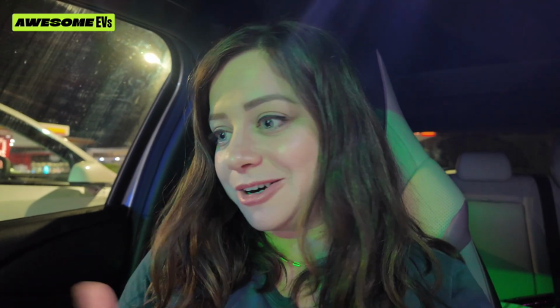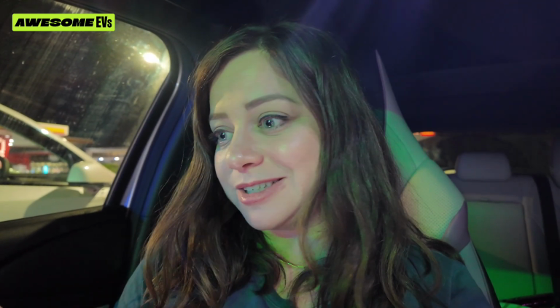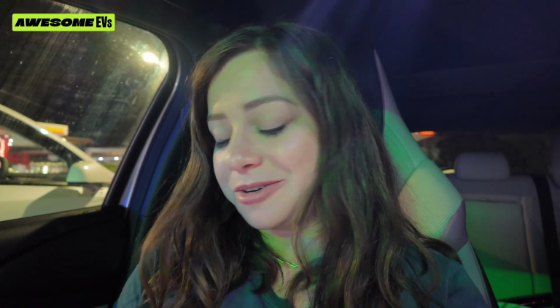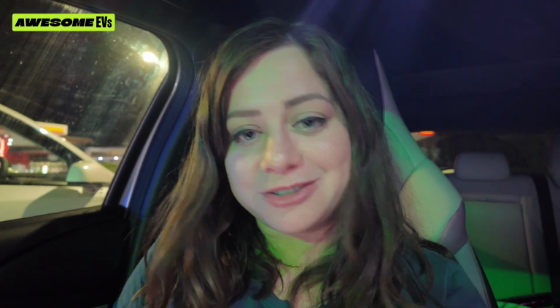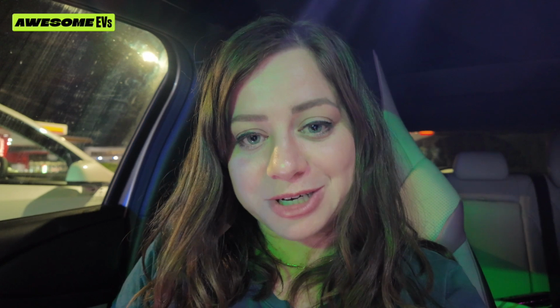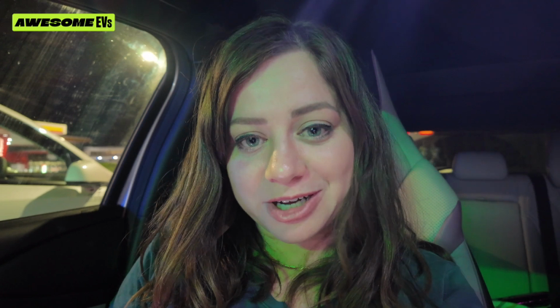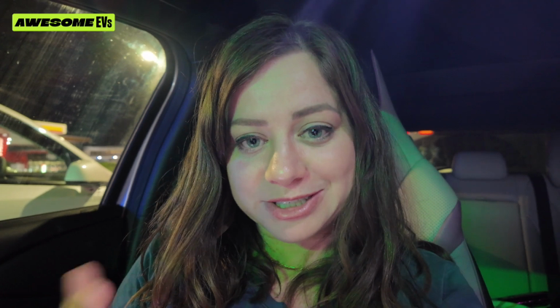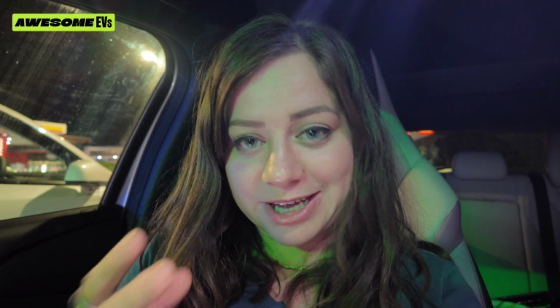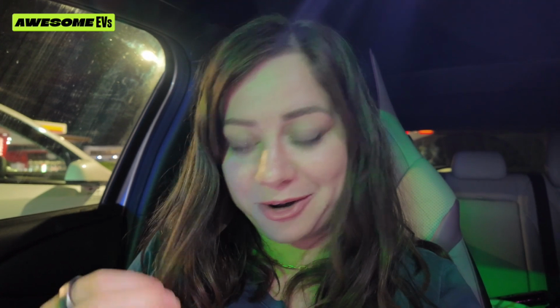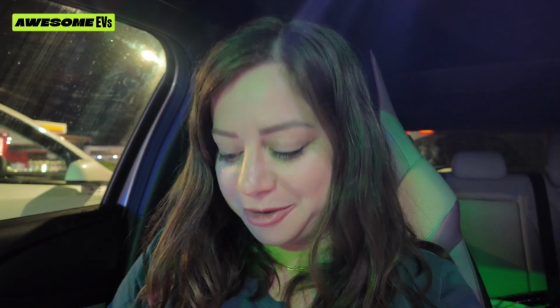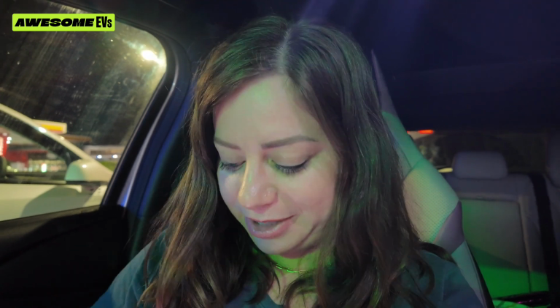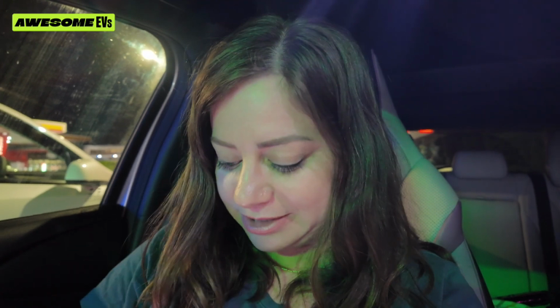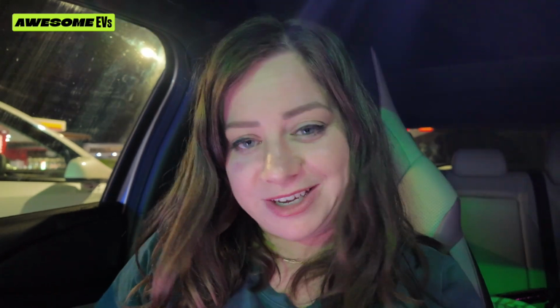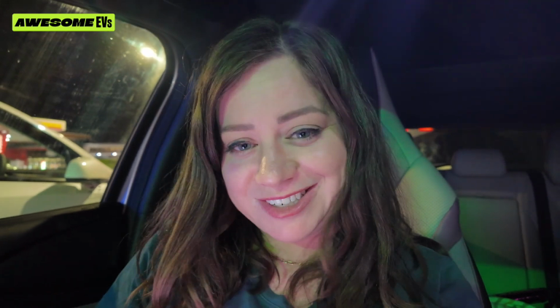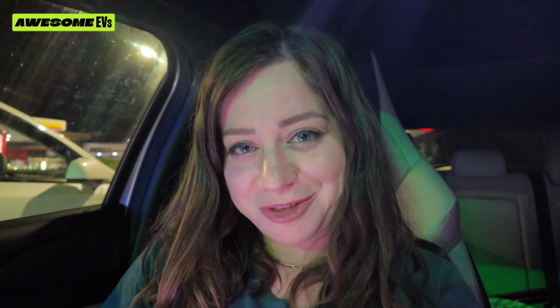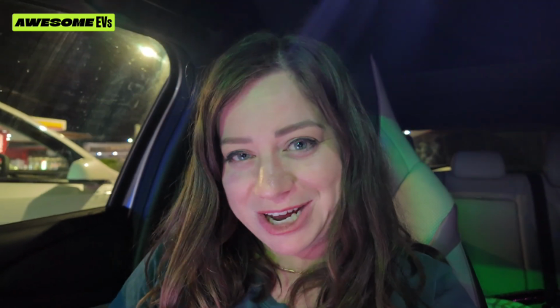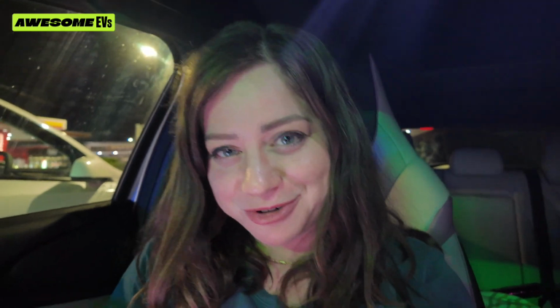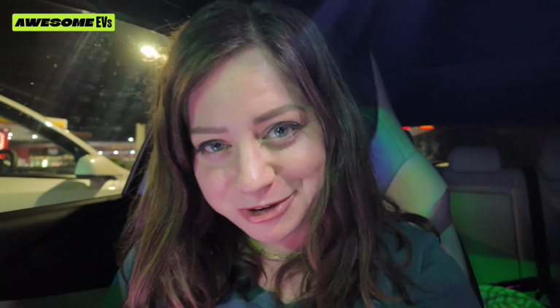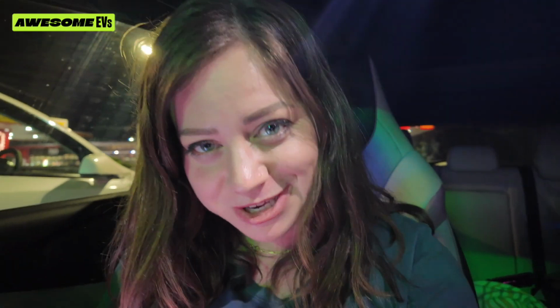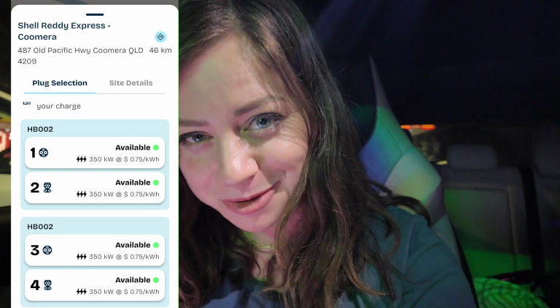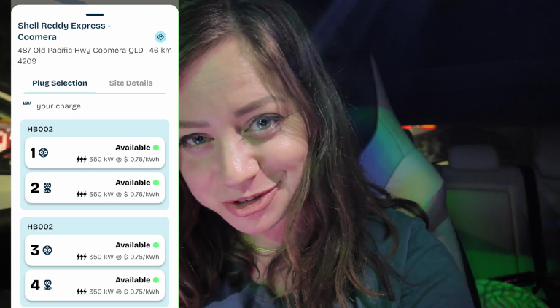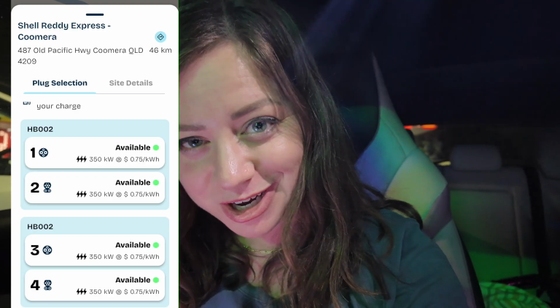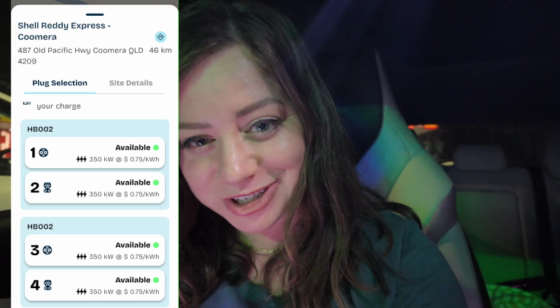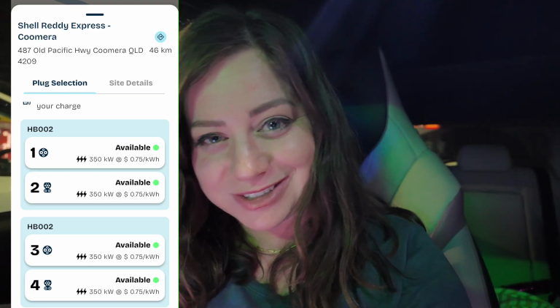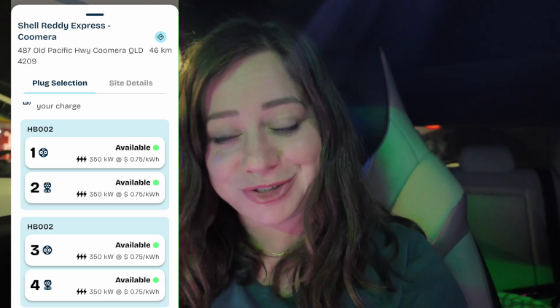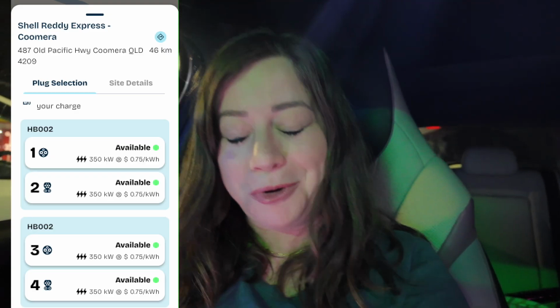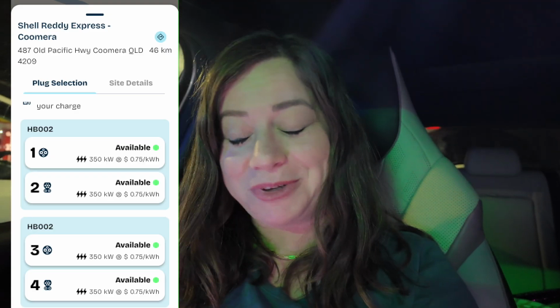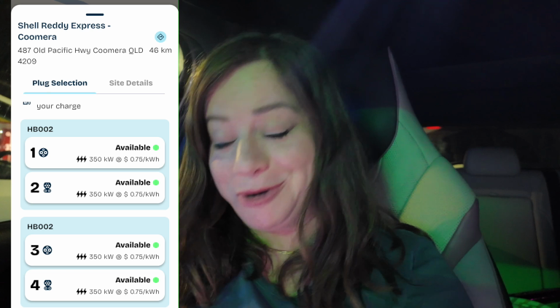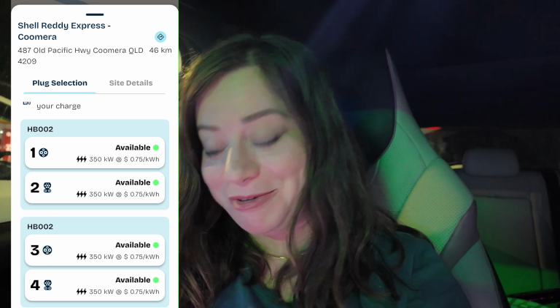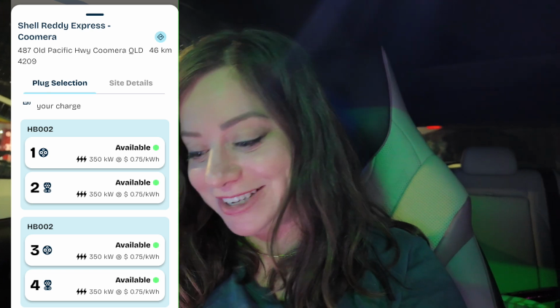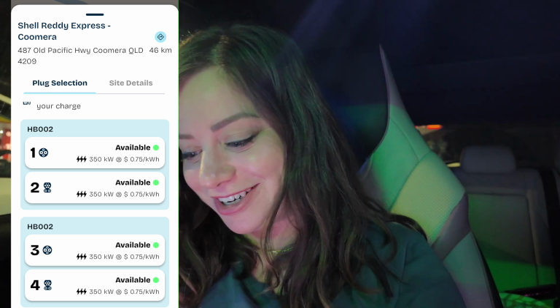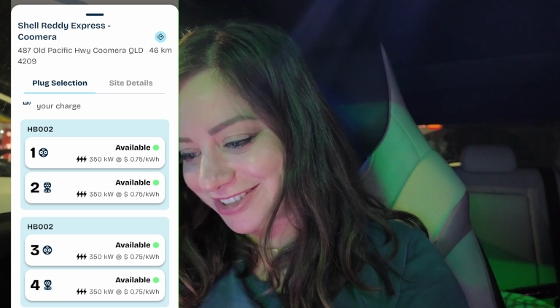I honestly don't need to recharge to get home, but this is a 350 kilowatt charger. It's a super, super fast charger.